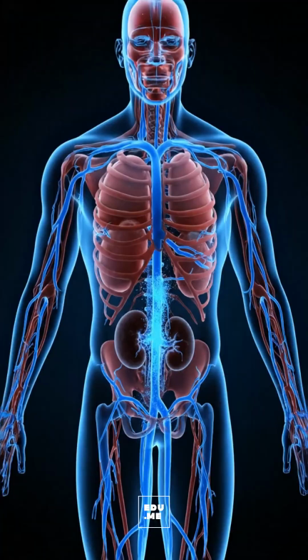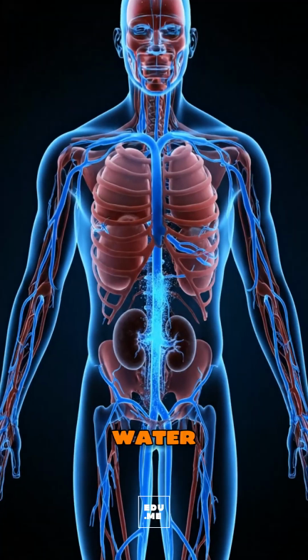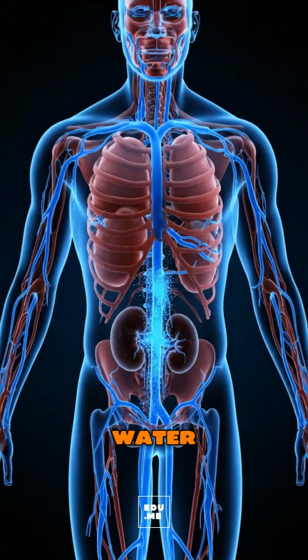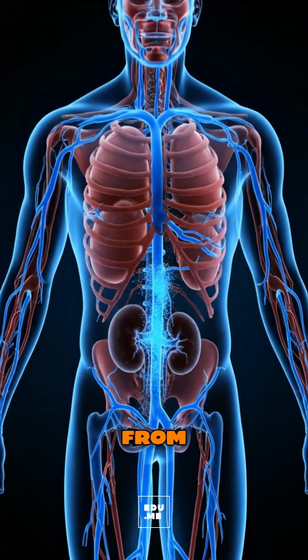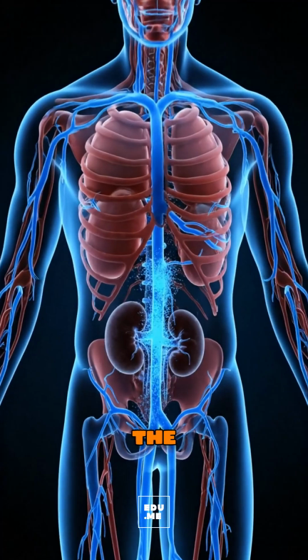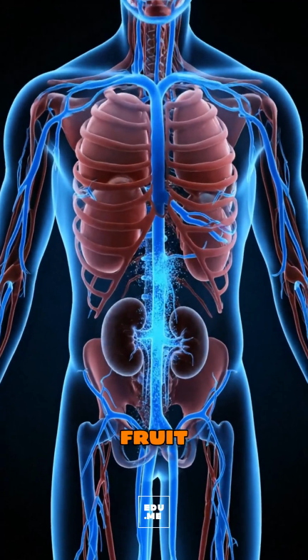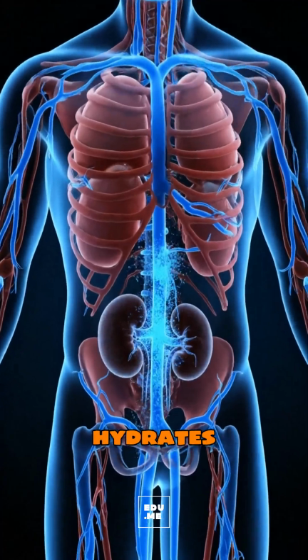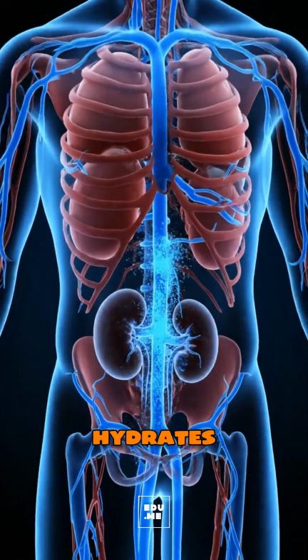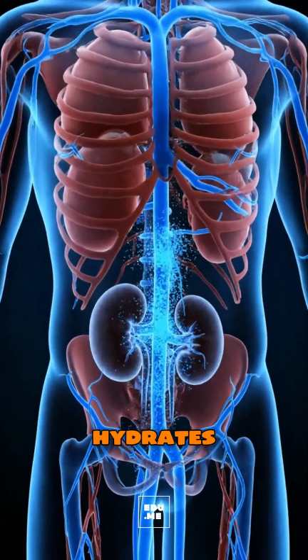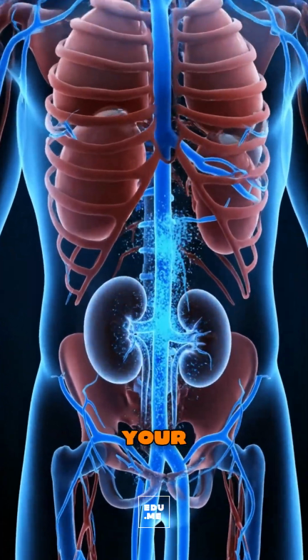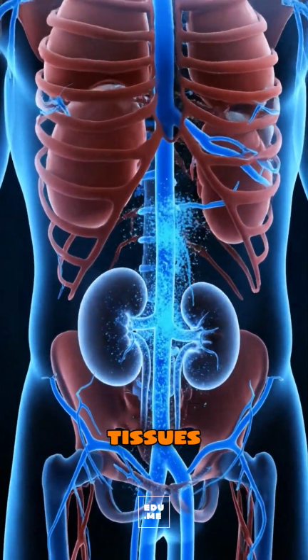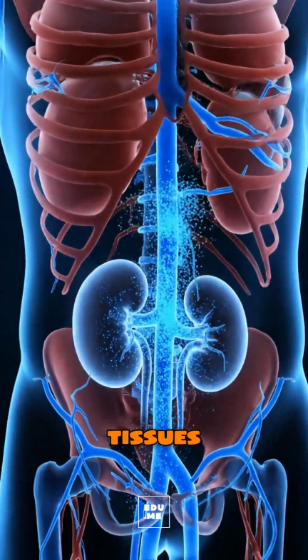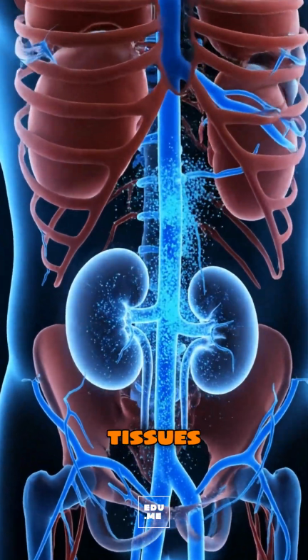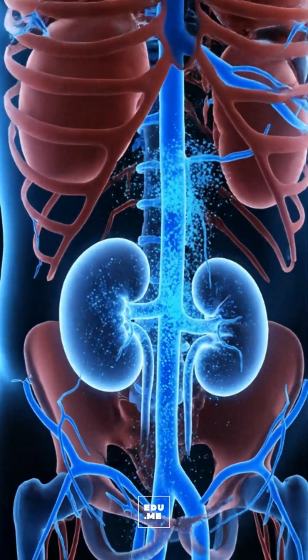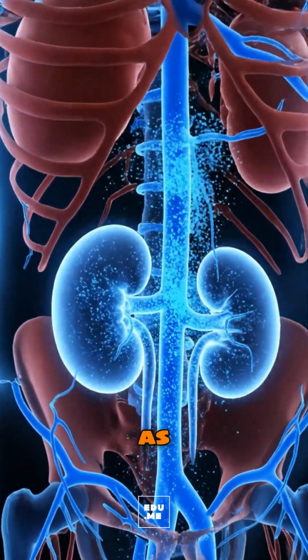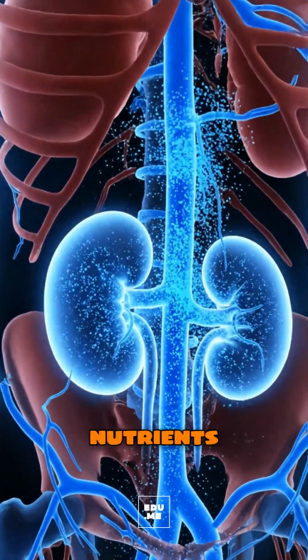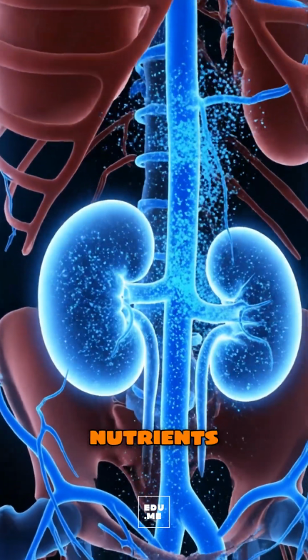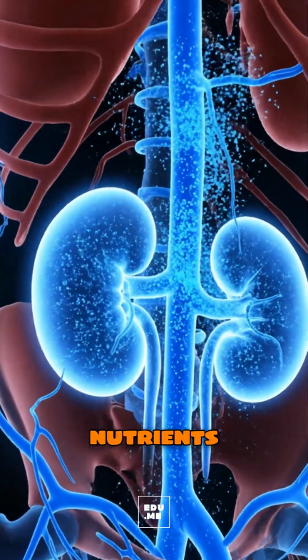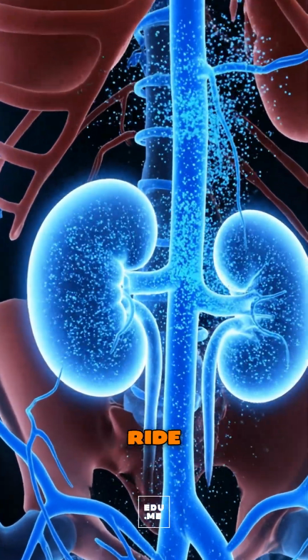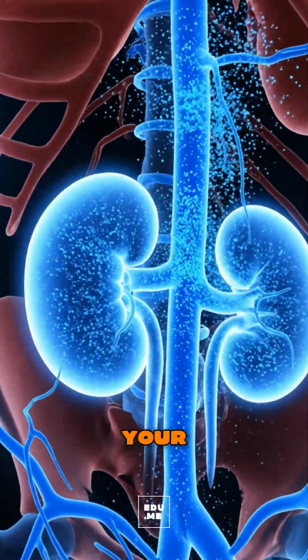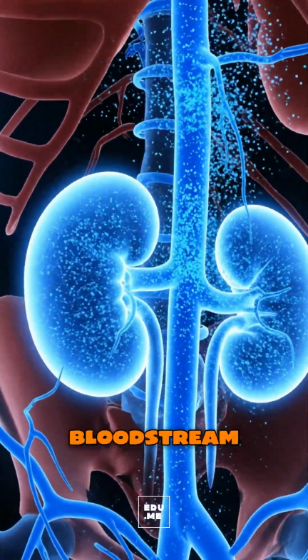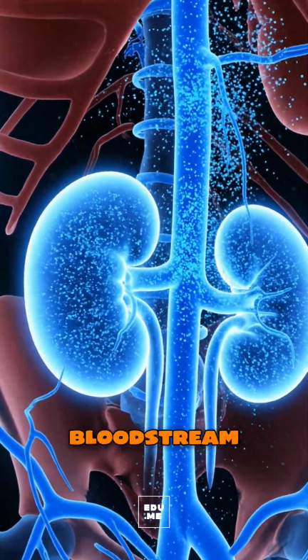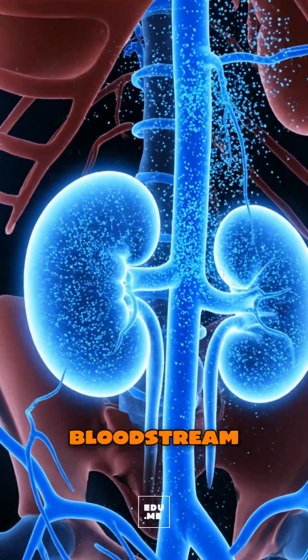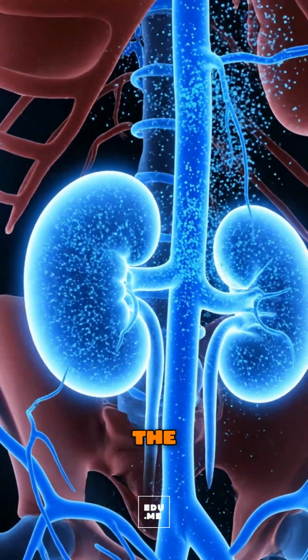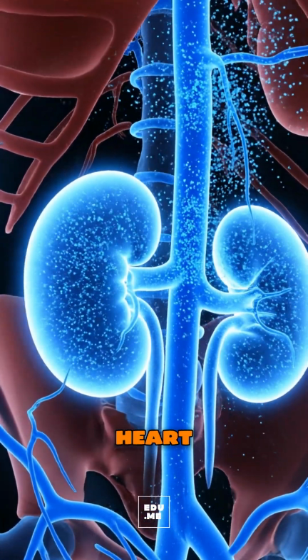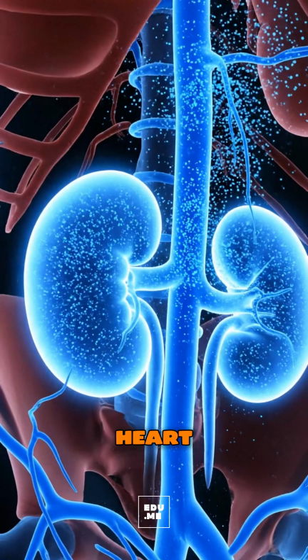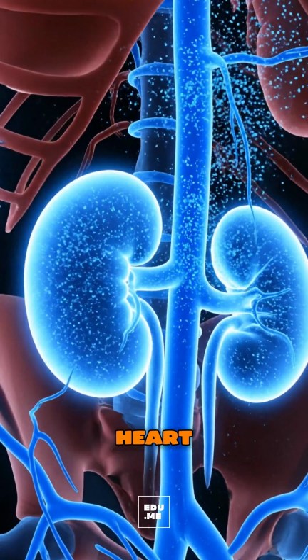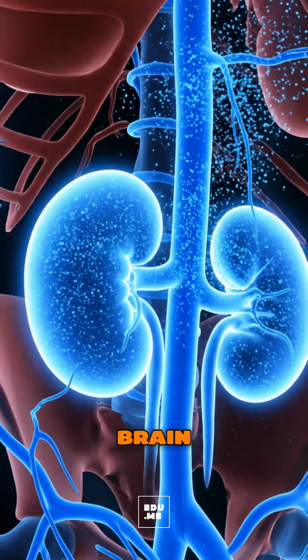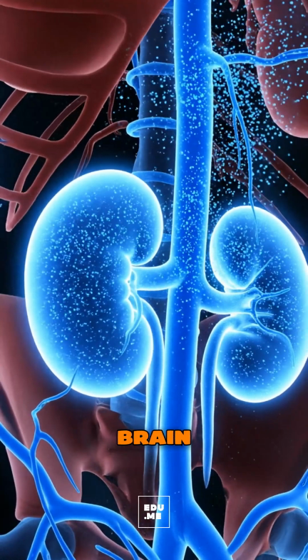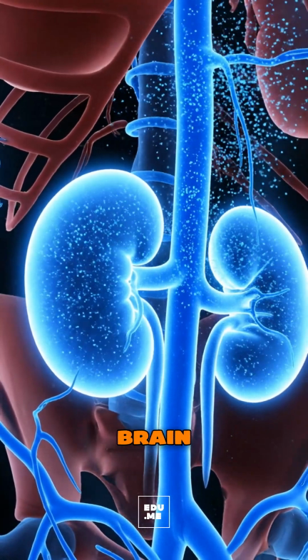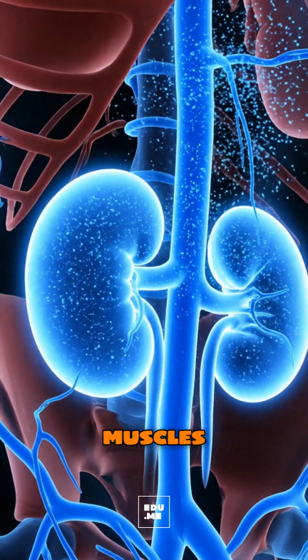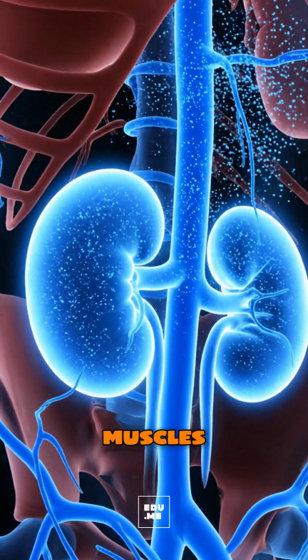Water from the fruit hydrates your tissues, as nutrients ride your bloodstream to the heart, brain, and muscles.